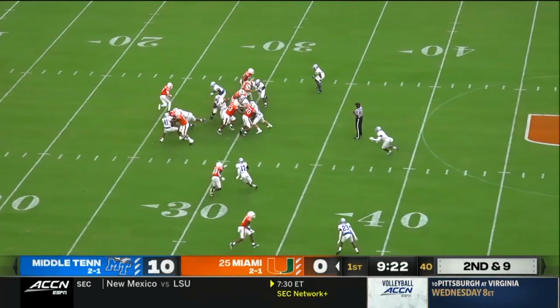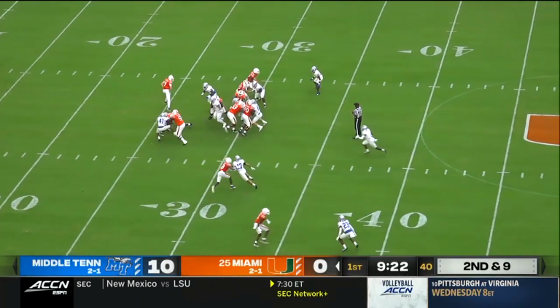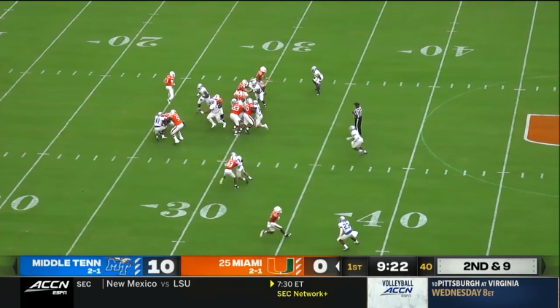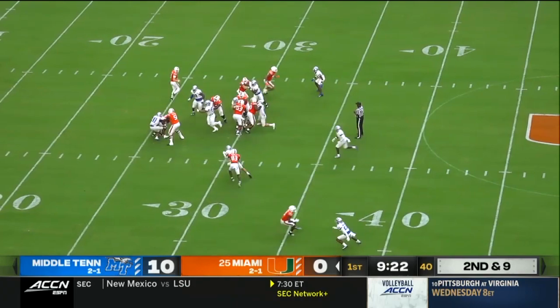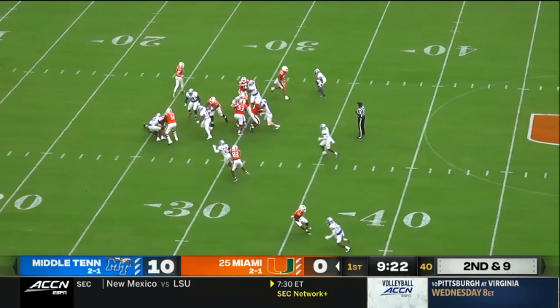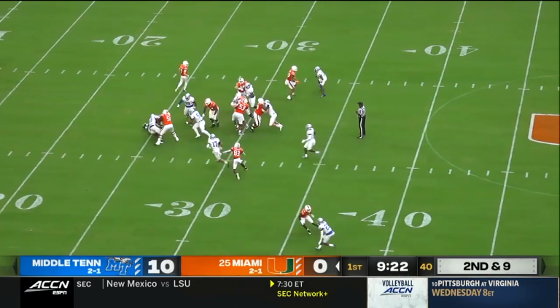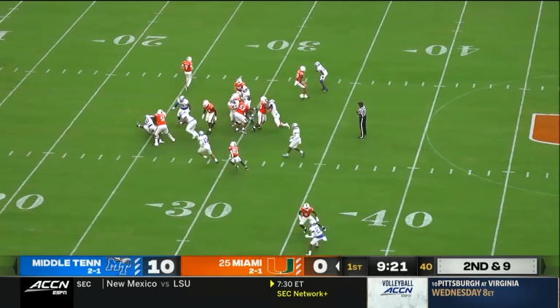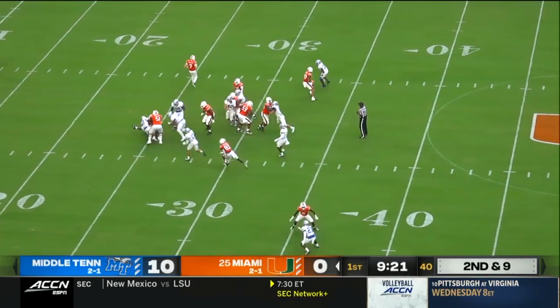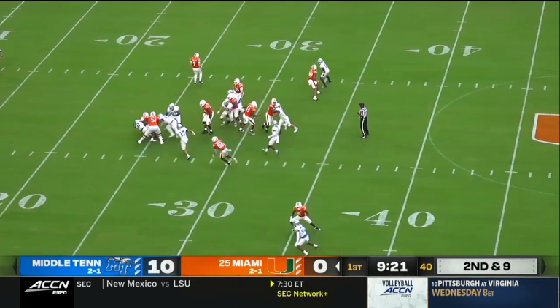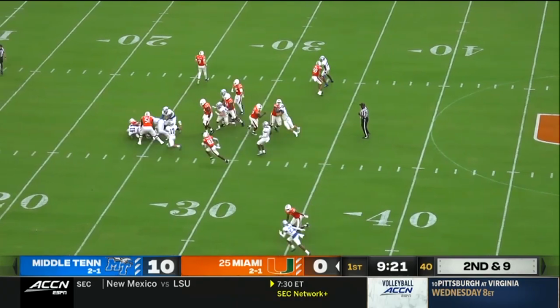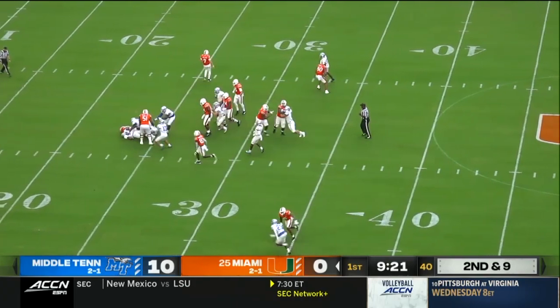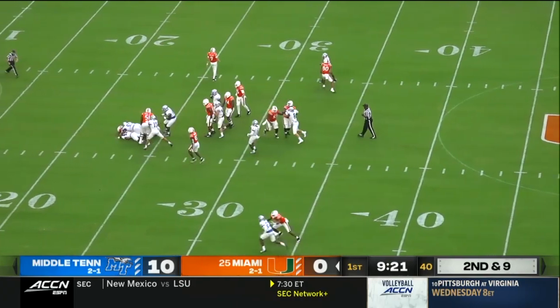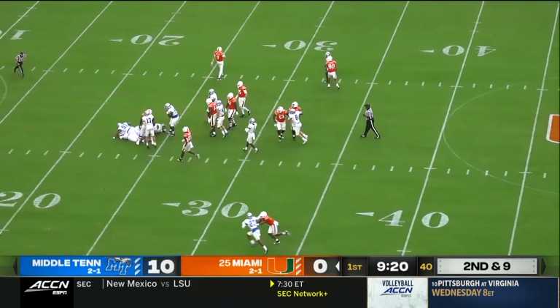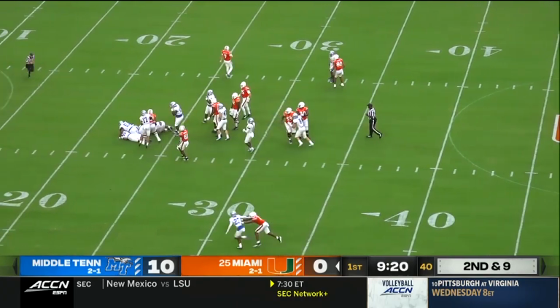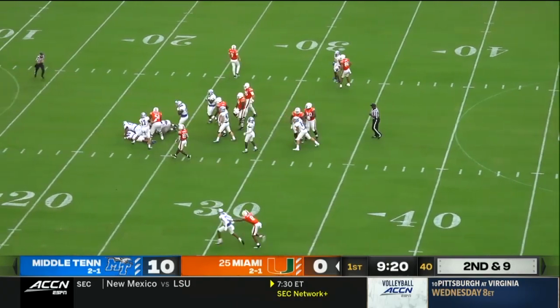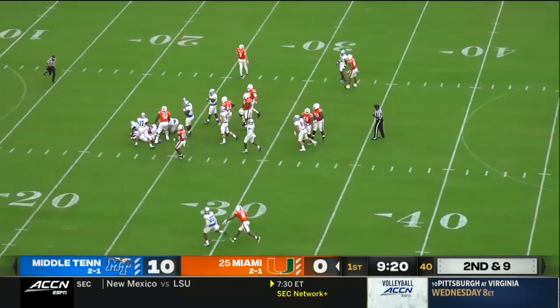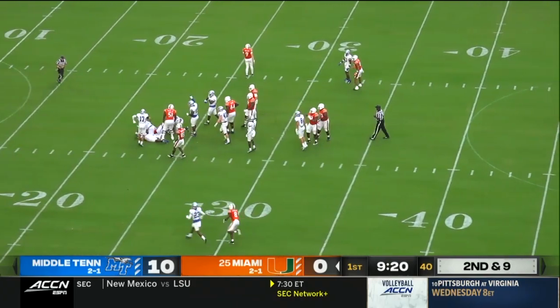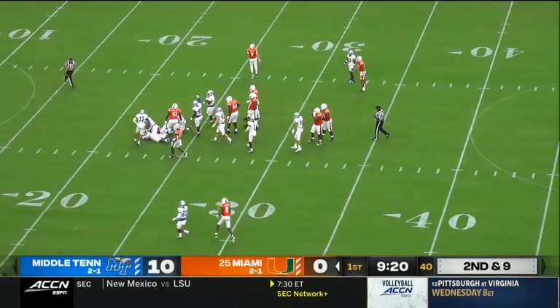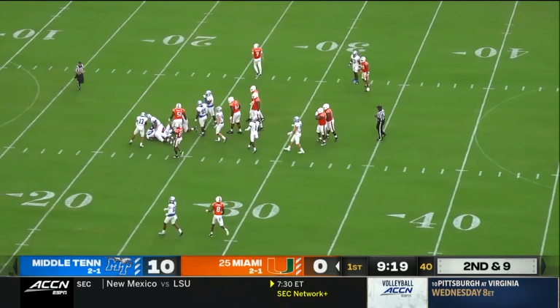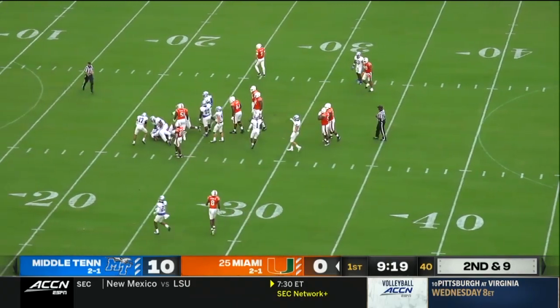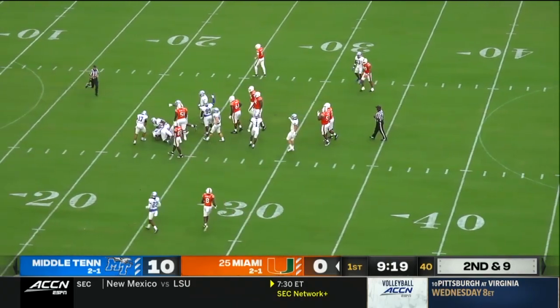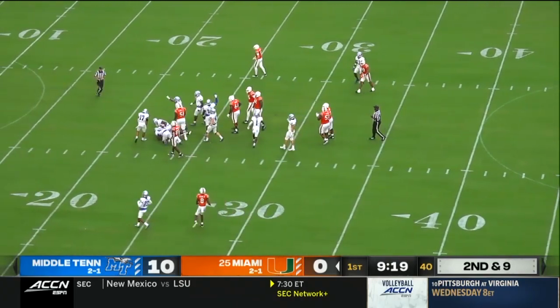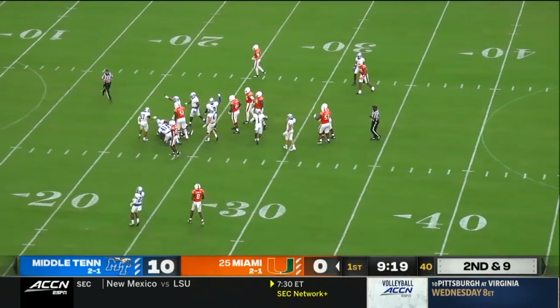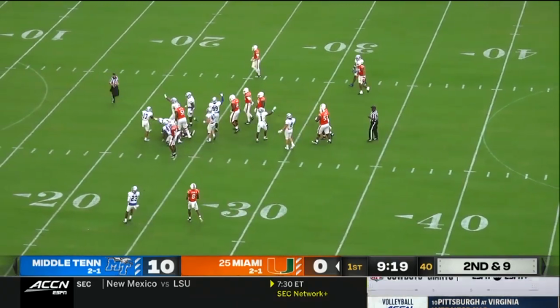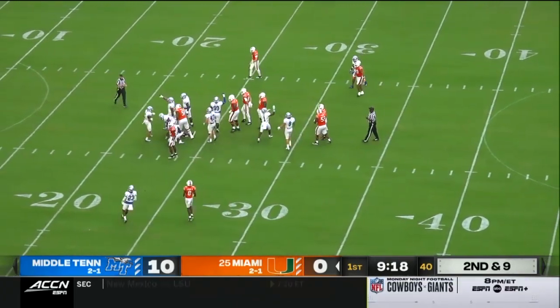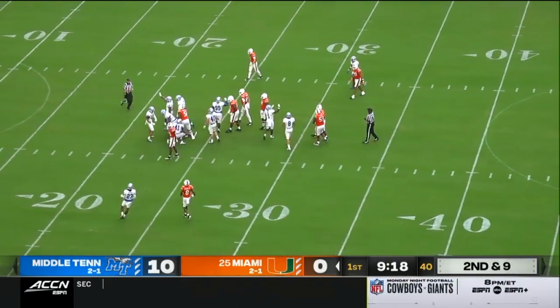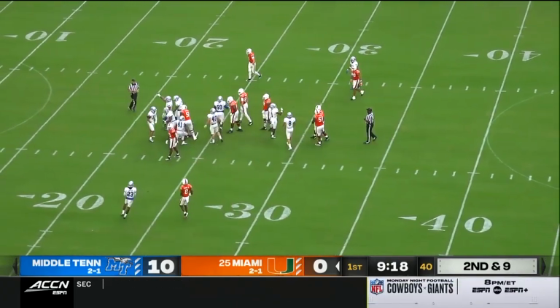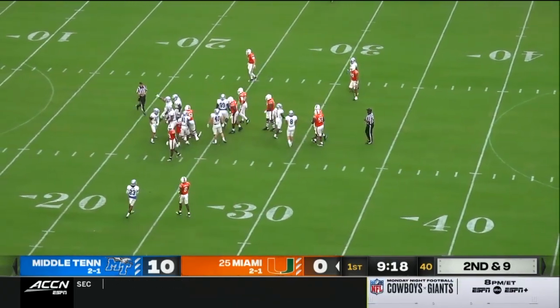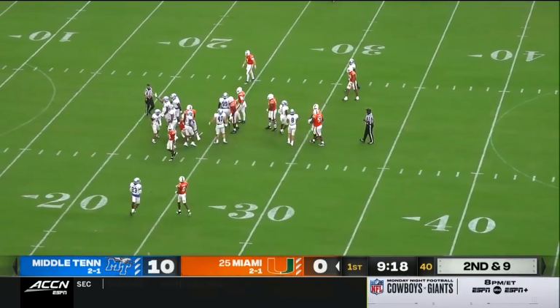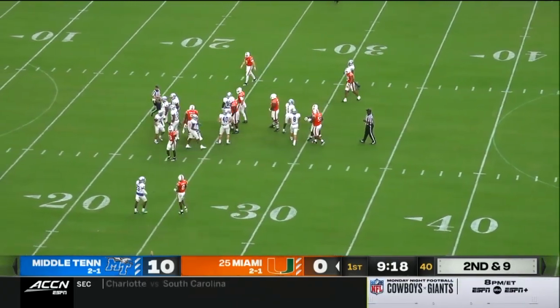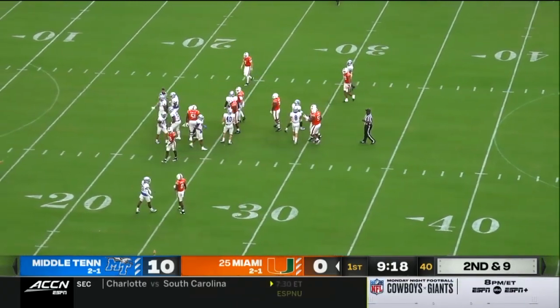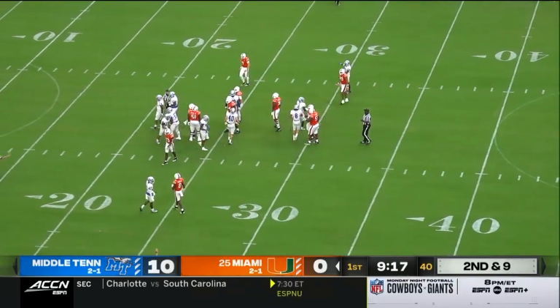Parrish stopped in the backfield, loss of two. Now you can hear the boo birds coming out.